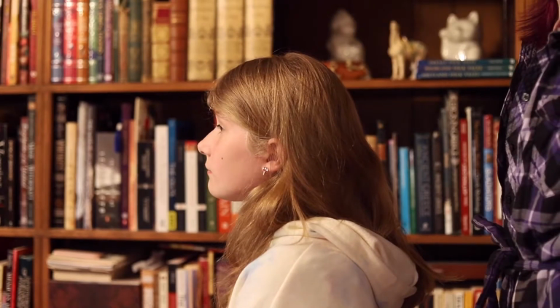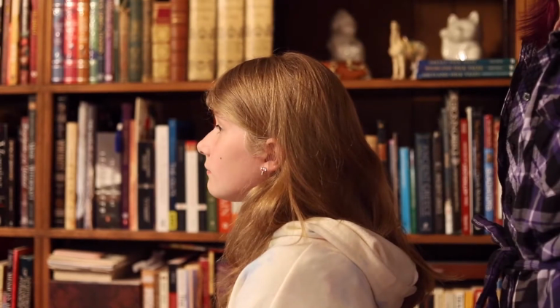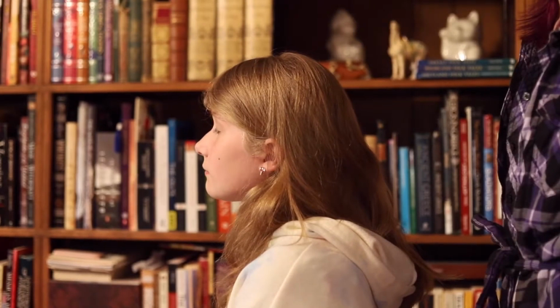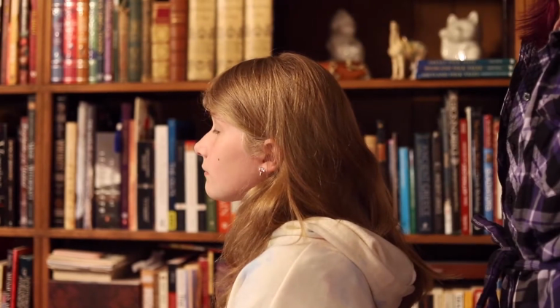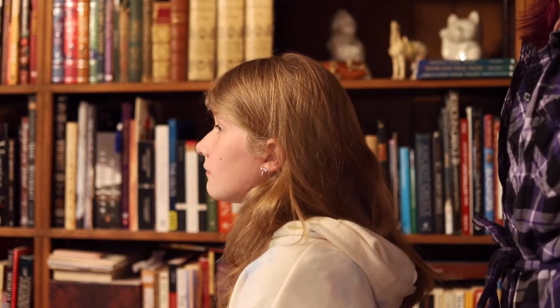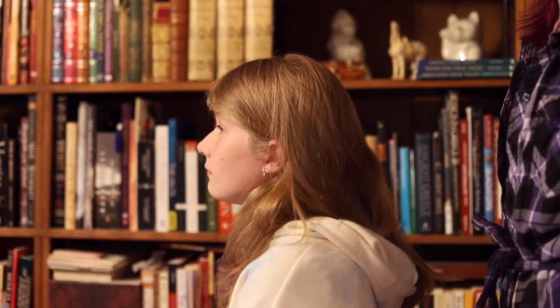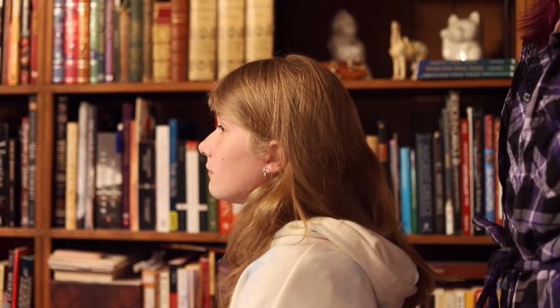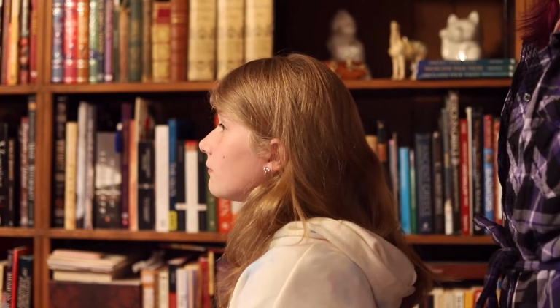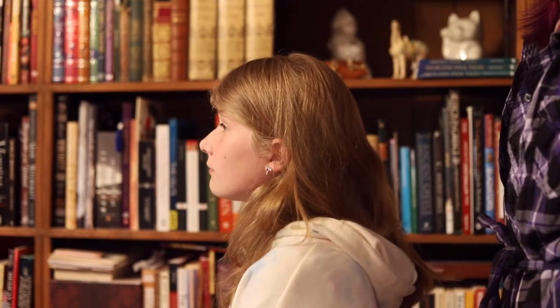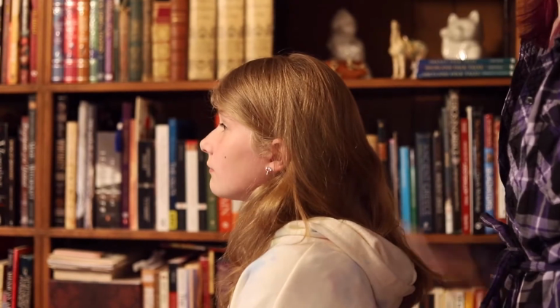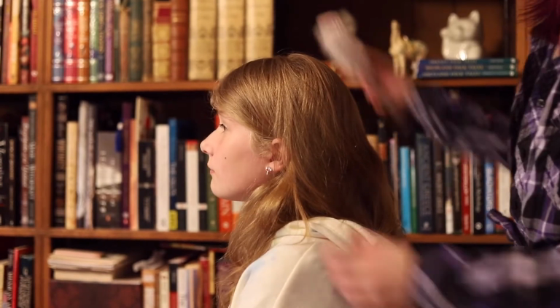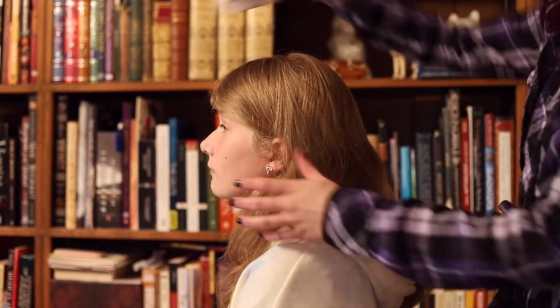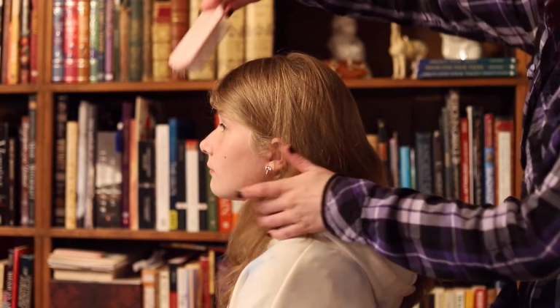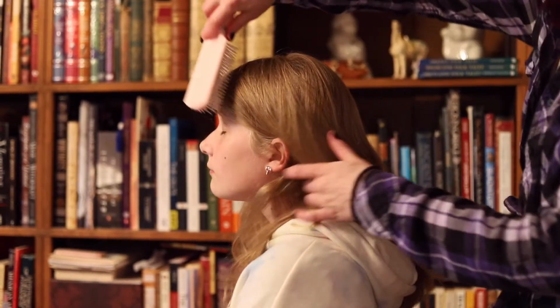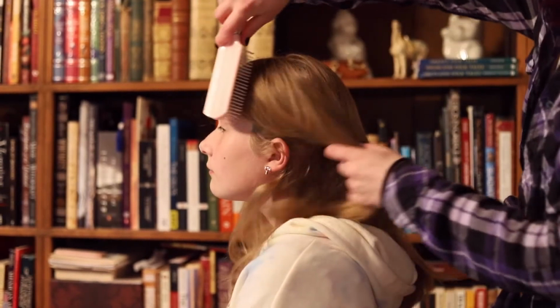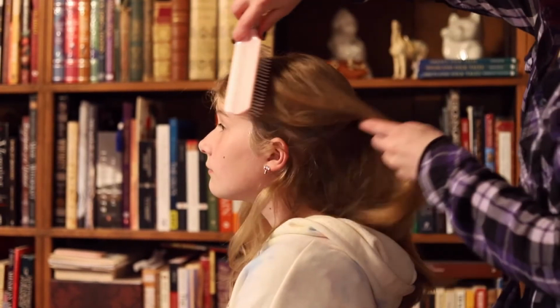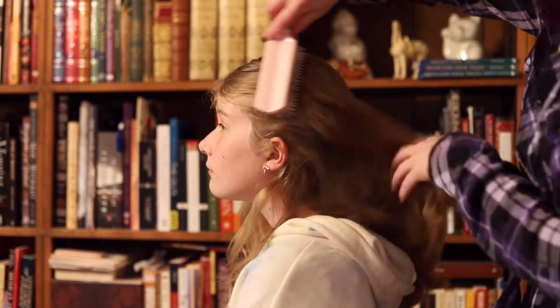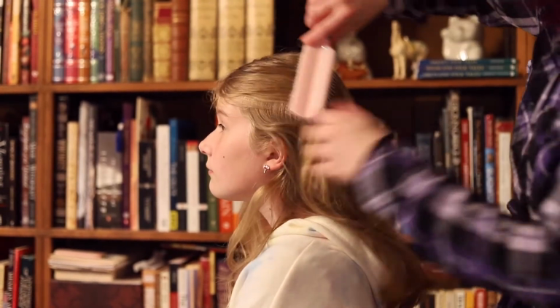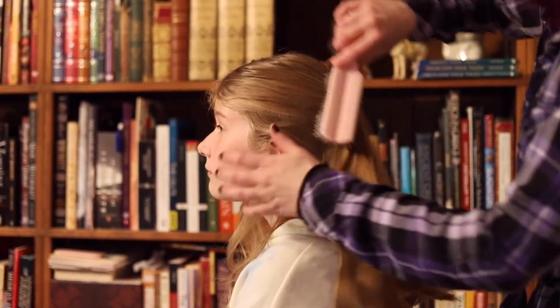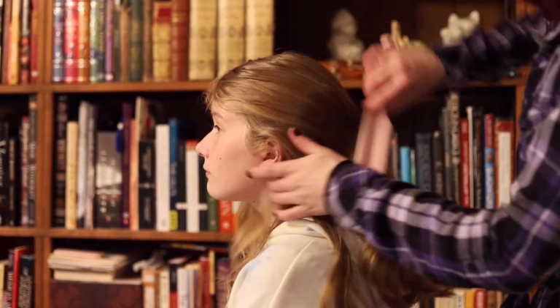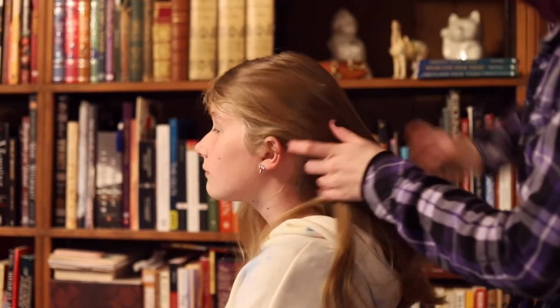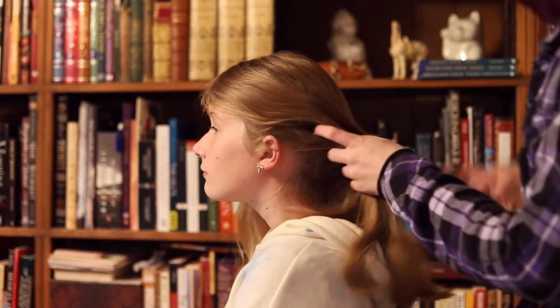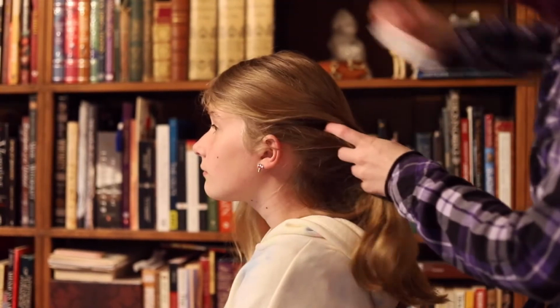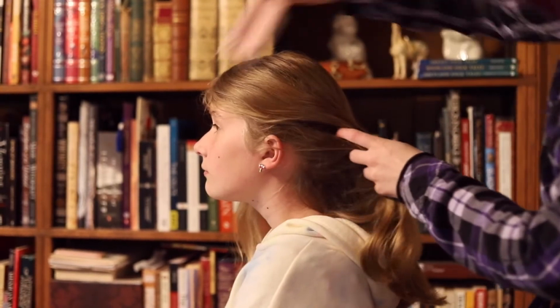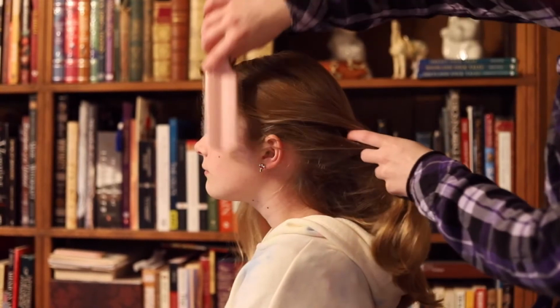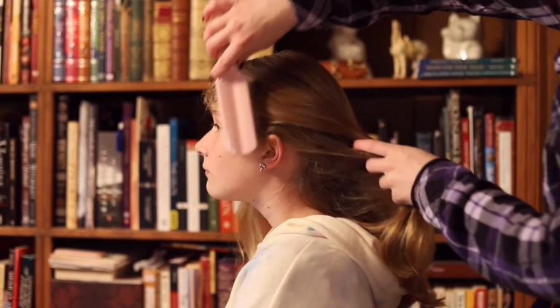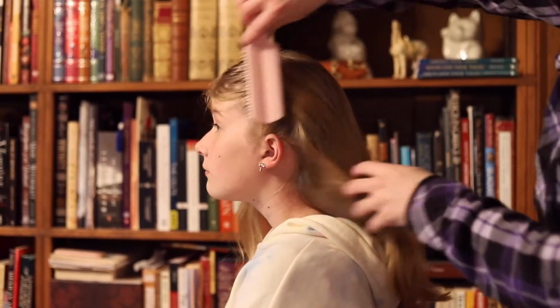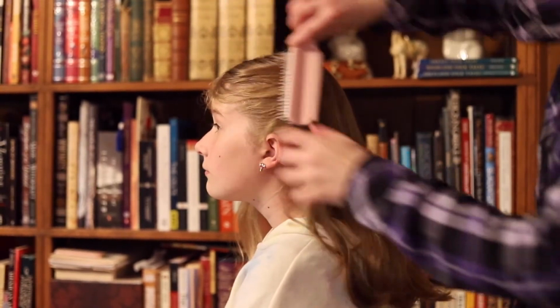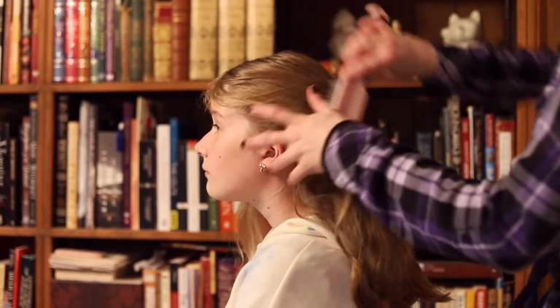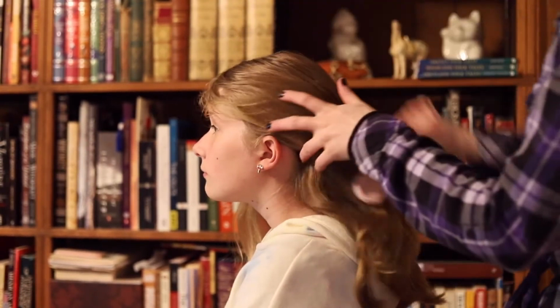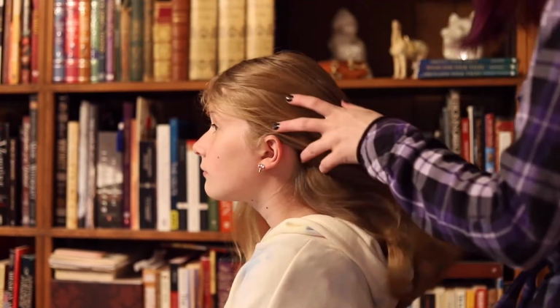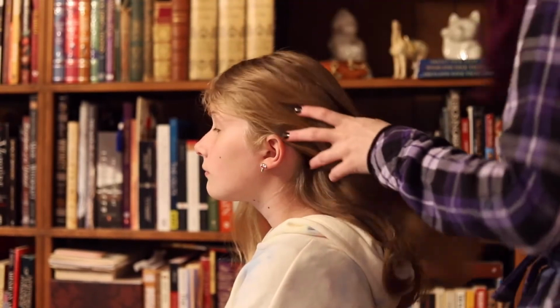For this tutorial, I'm adding two little French braids above either ear to add more texture to our main French braid.